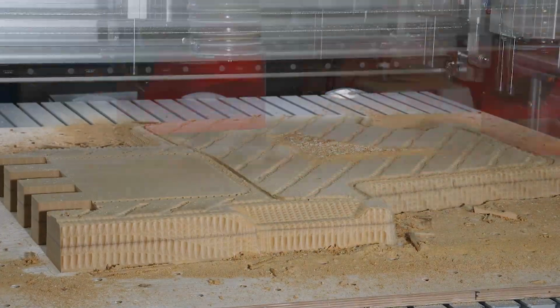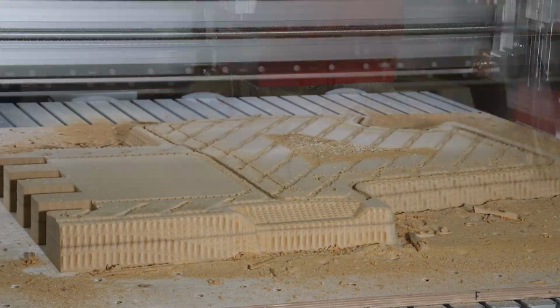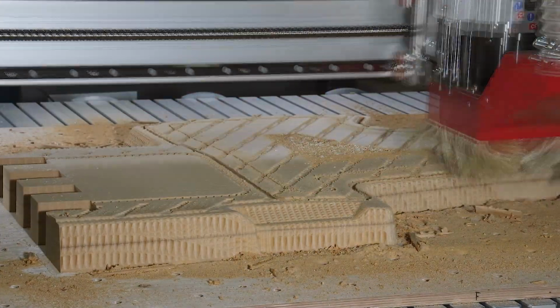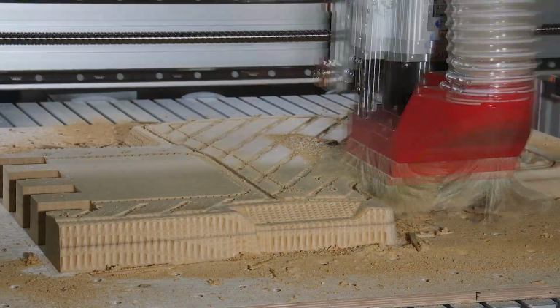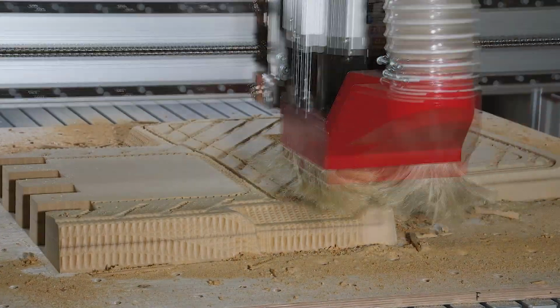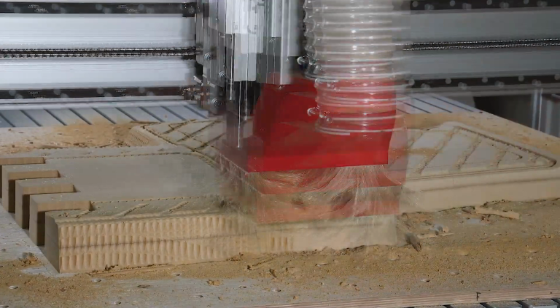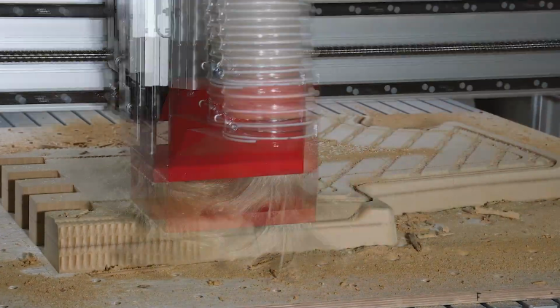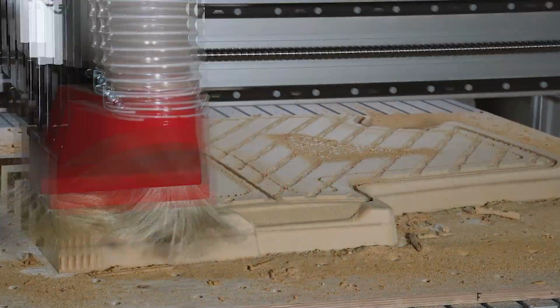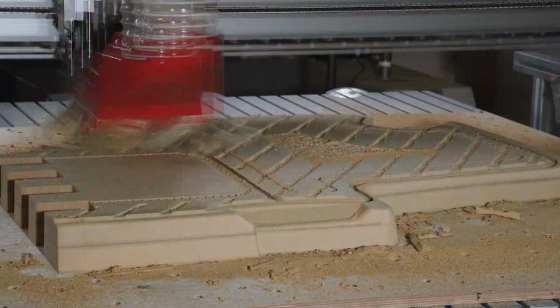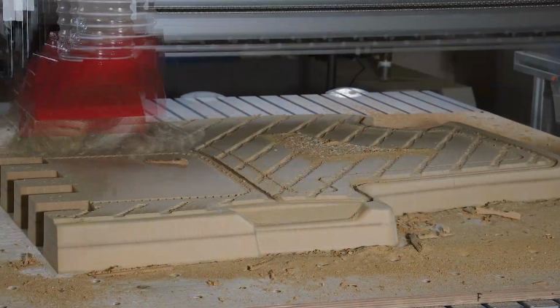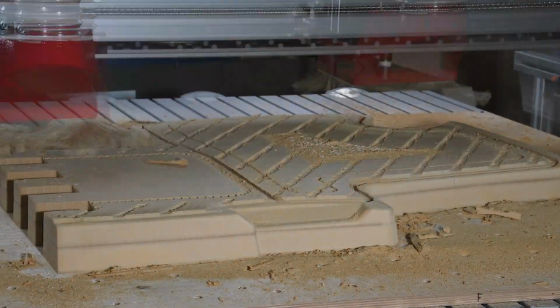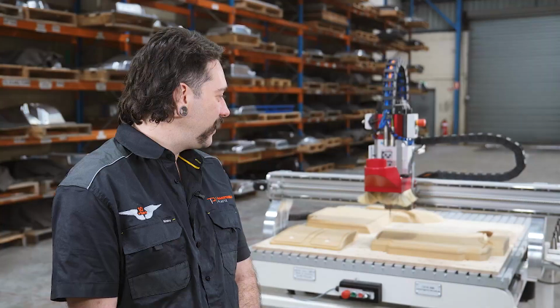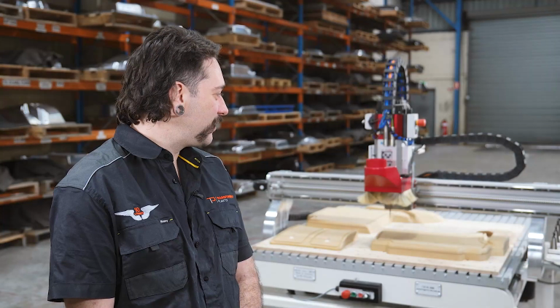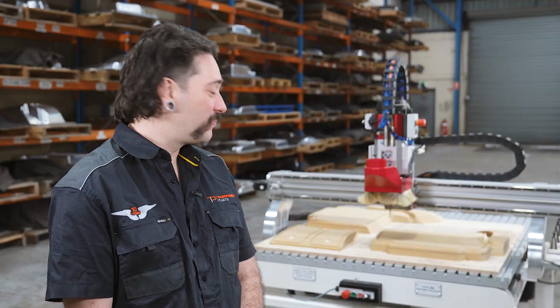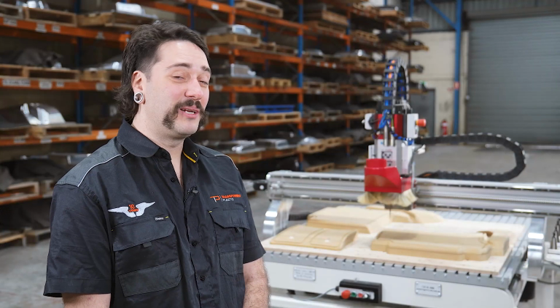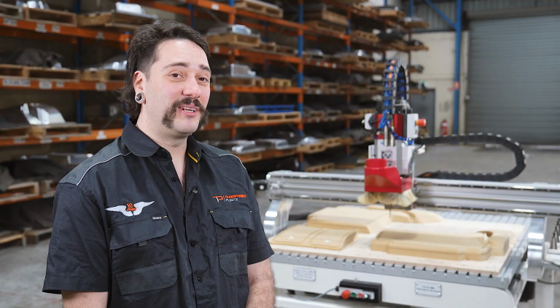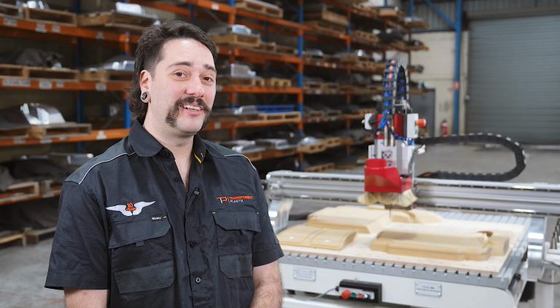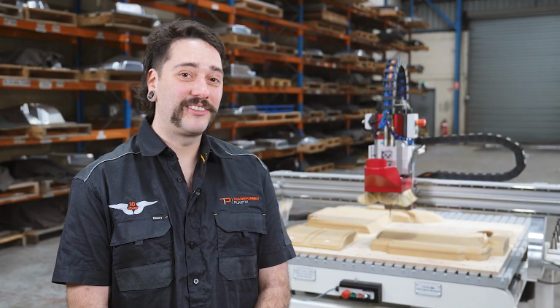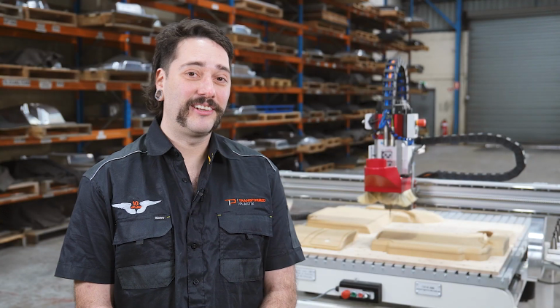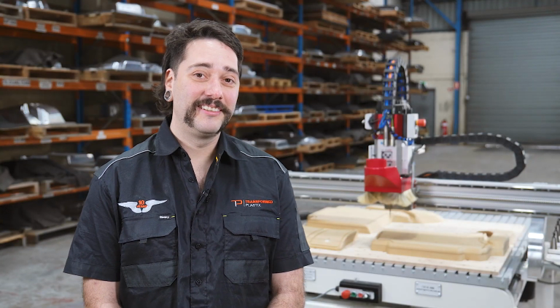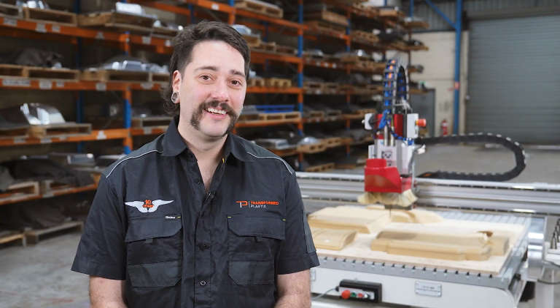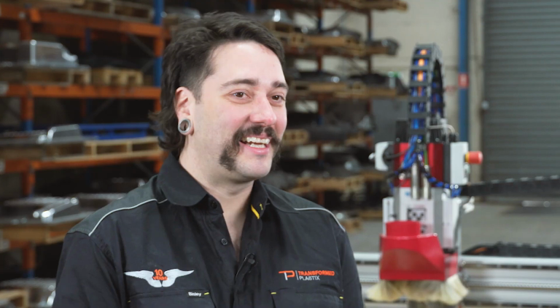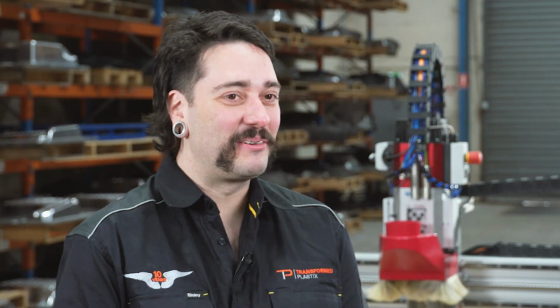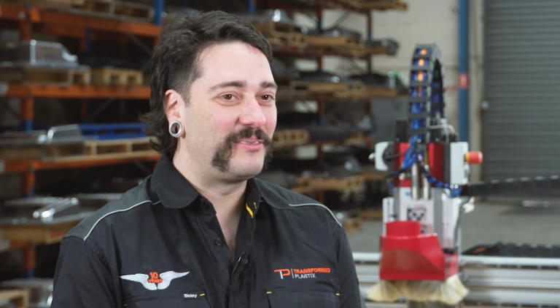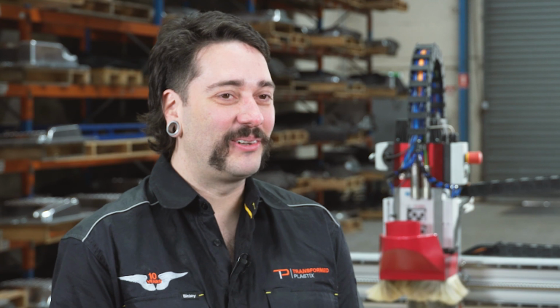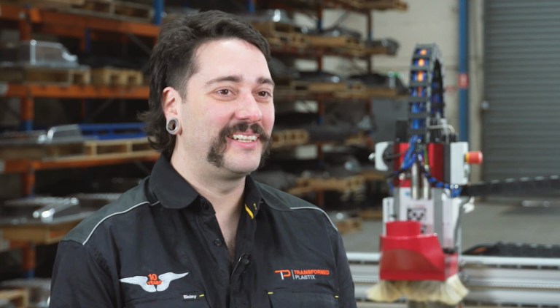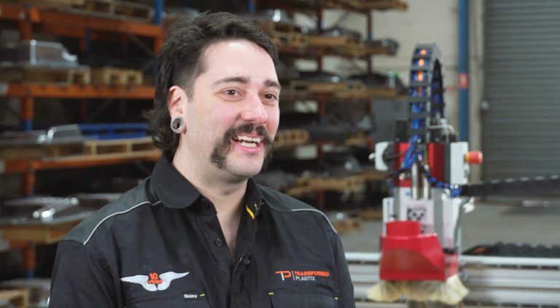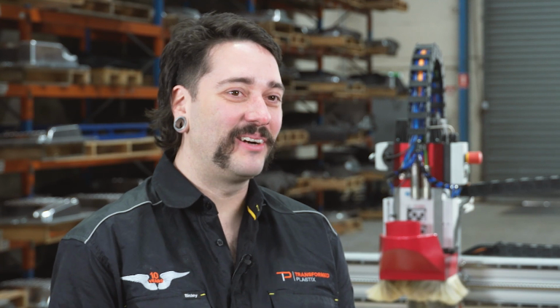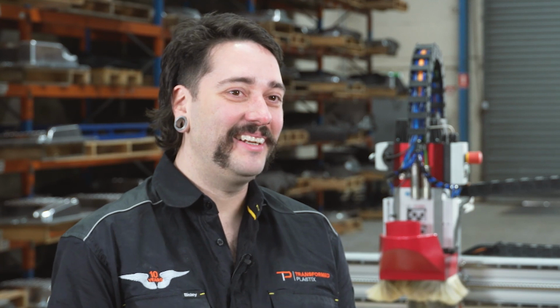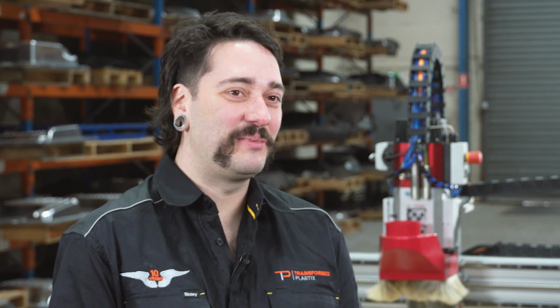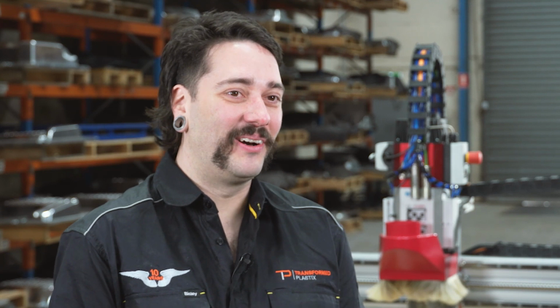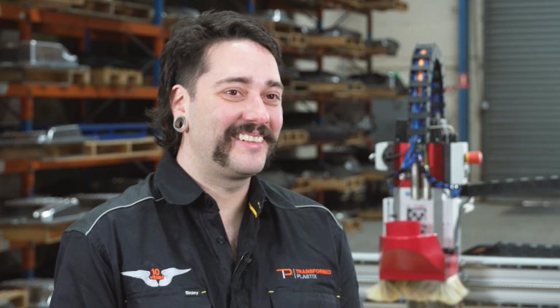I was pretty impressed when I first saw the machine. It's pretty rigid, it's solid. I can't really fault it in any way, to be honest.